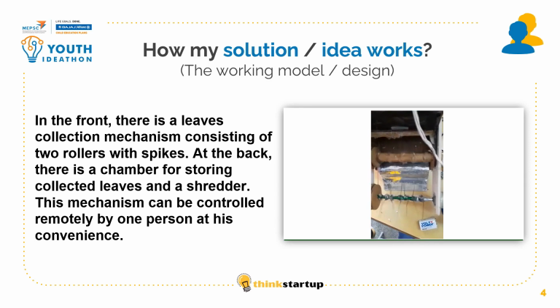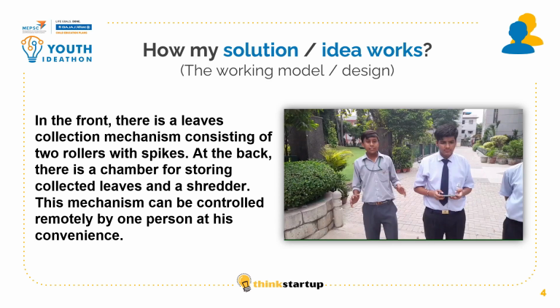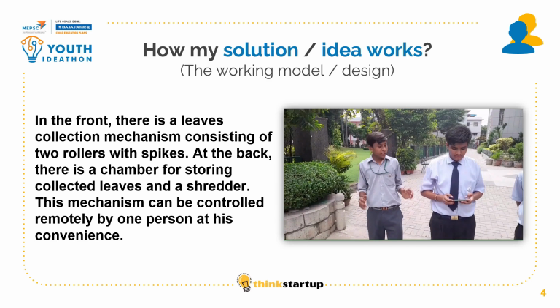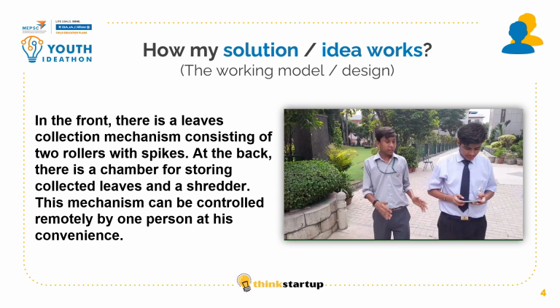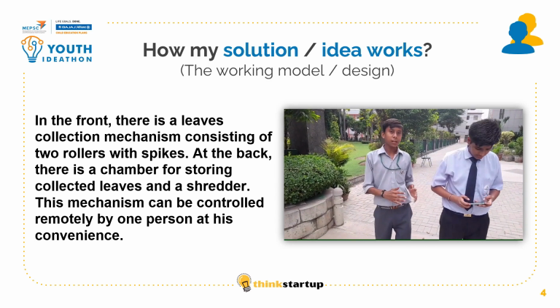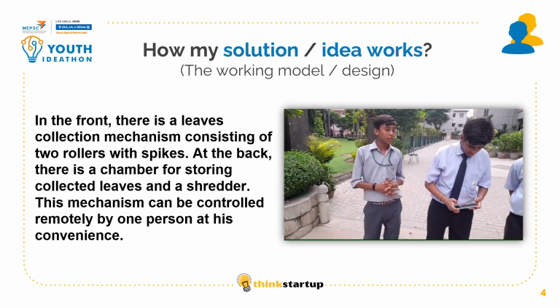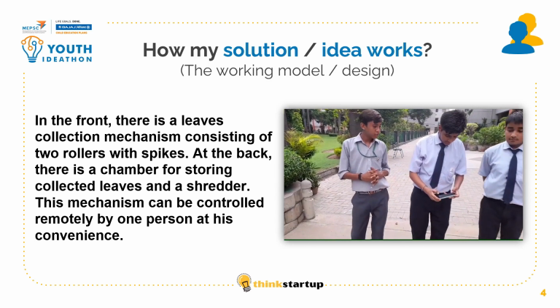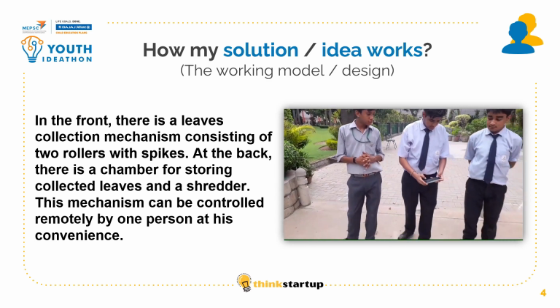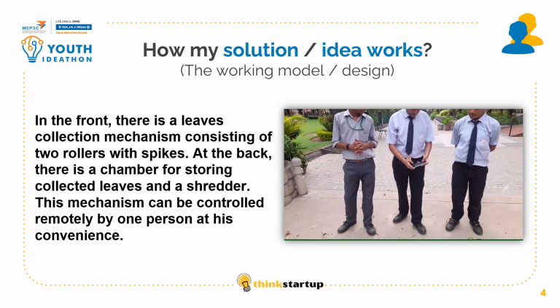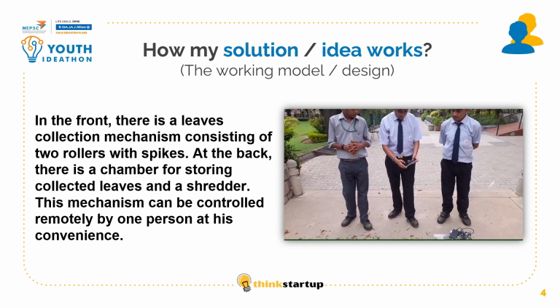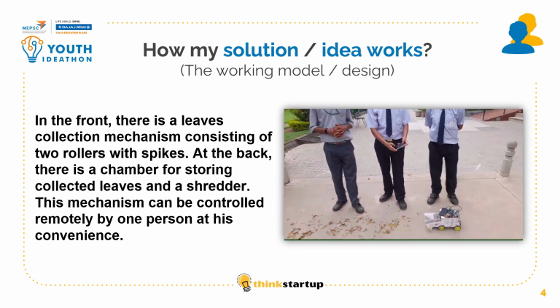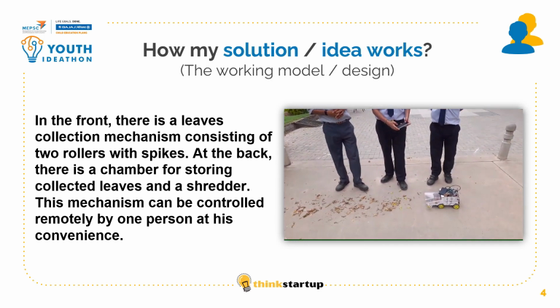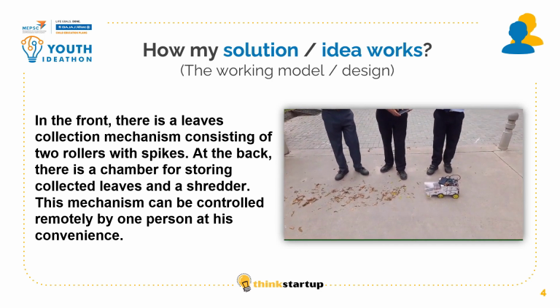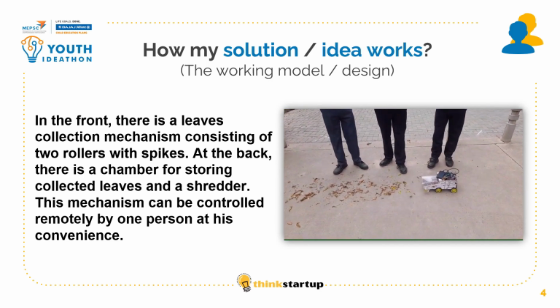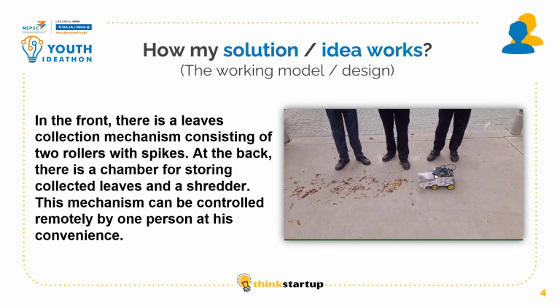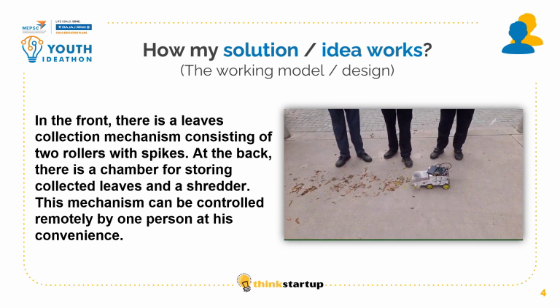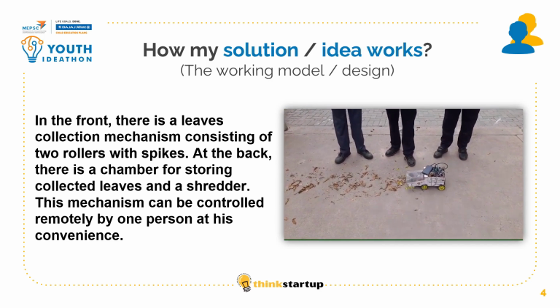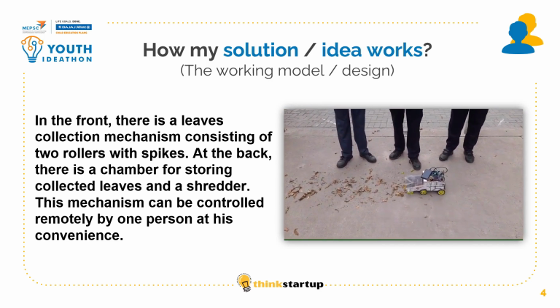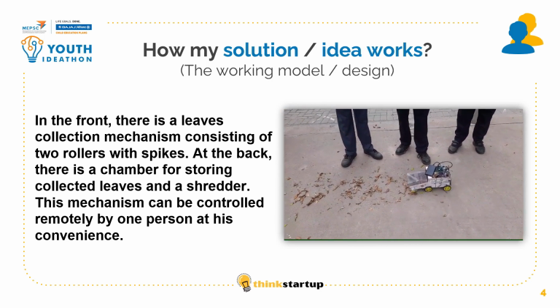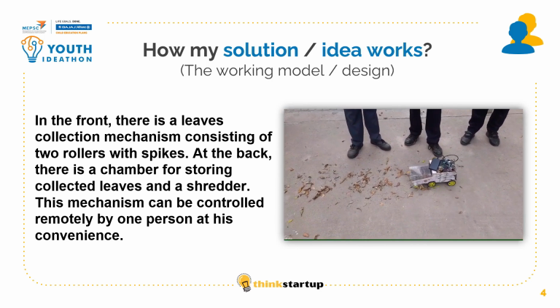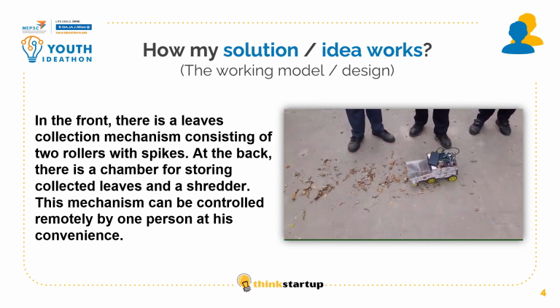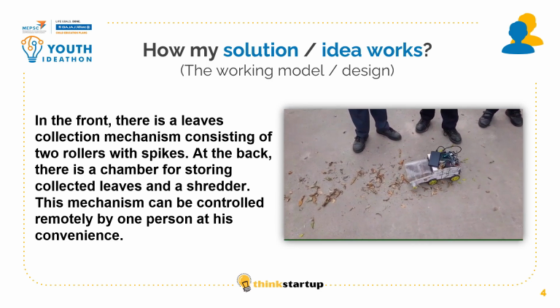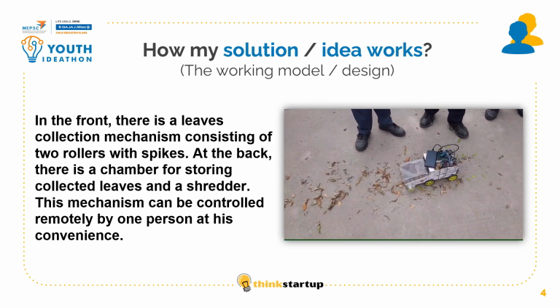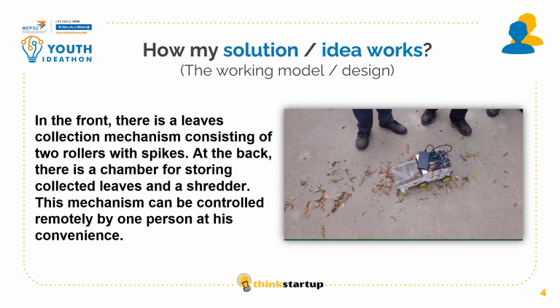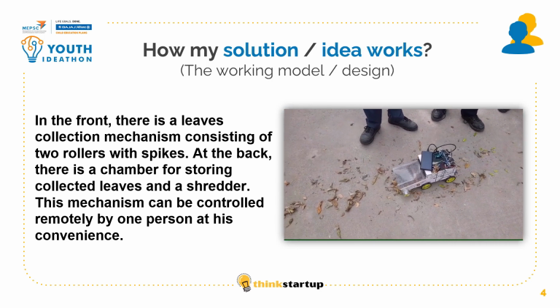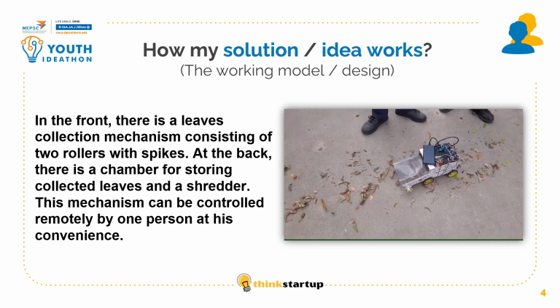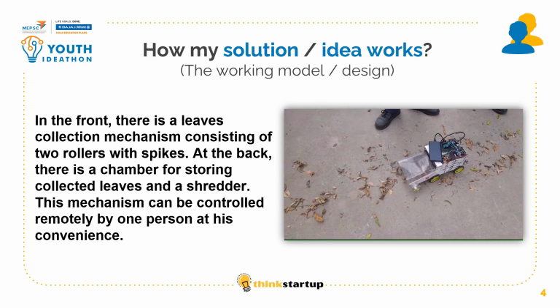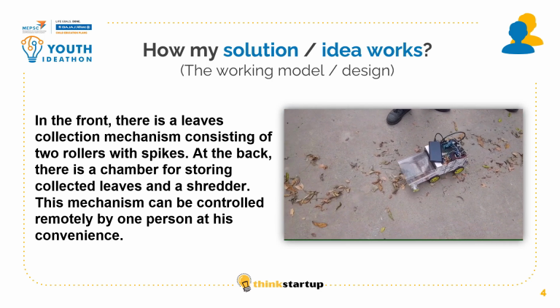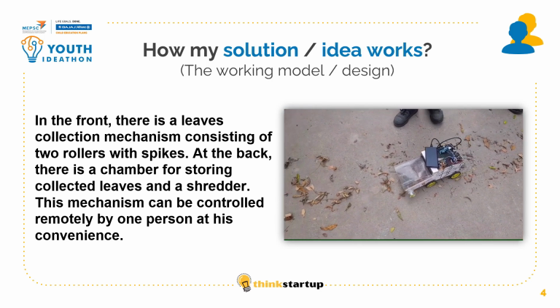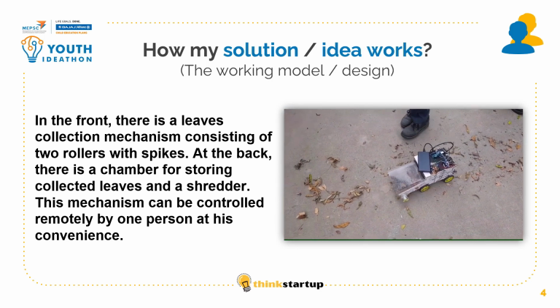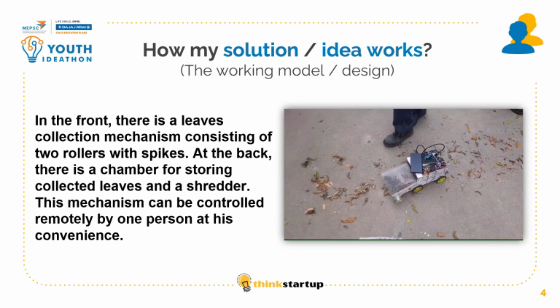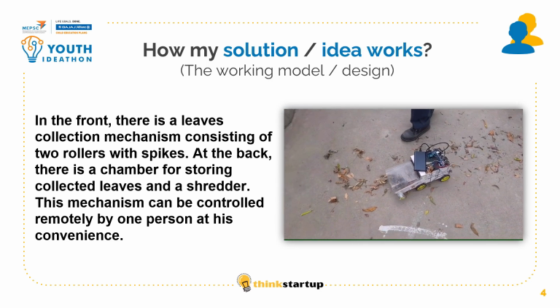It seems to be working. As you can see, it is connected to the leaf.